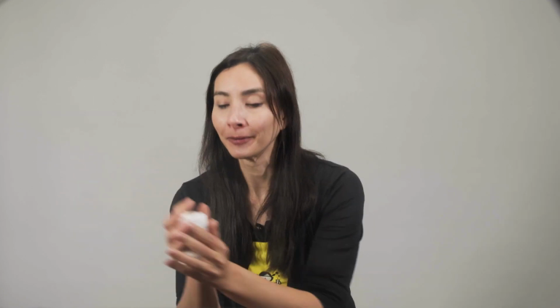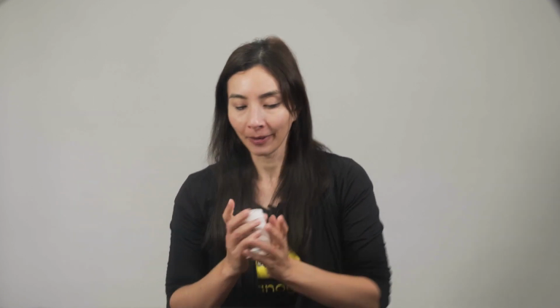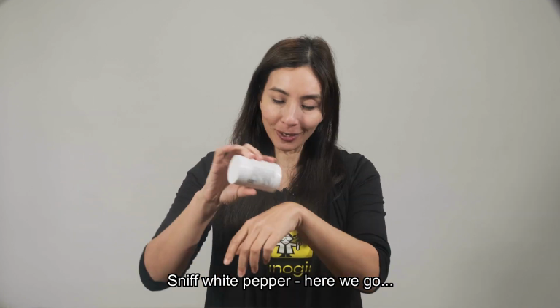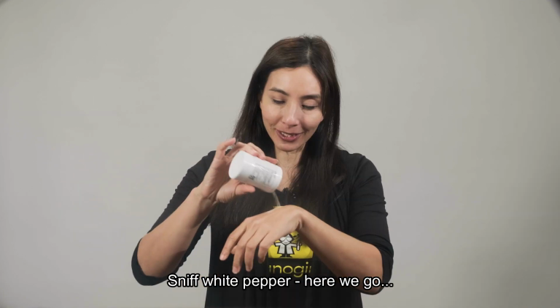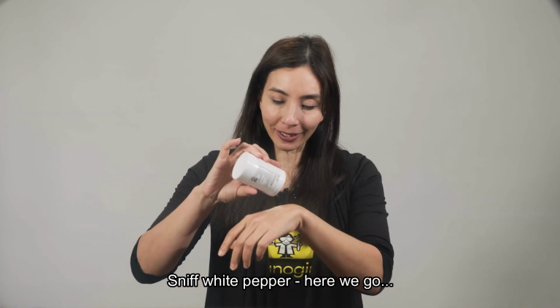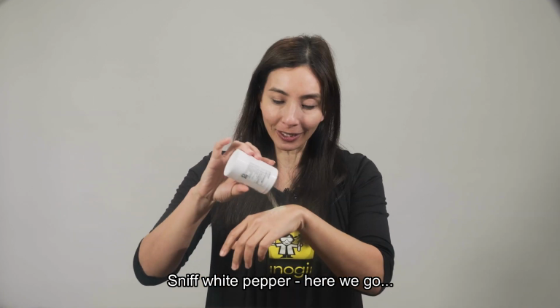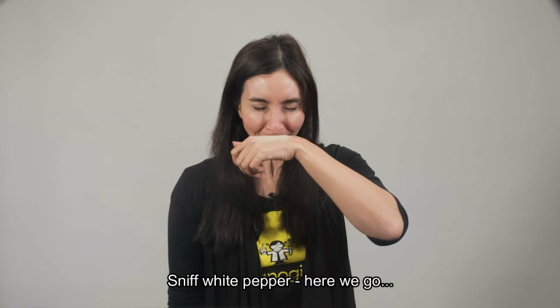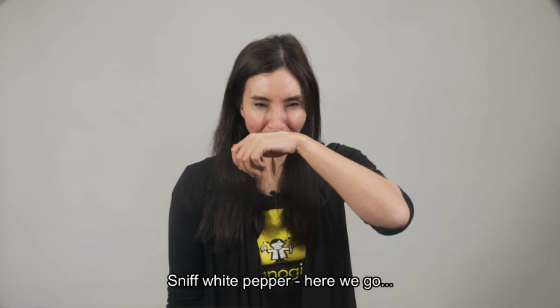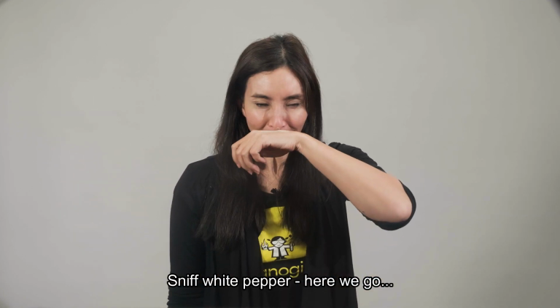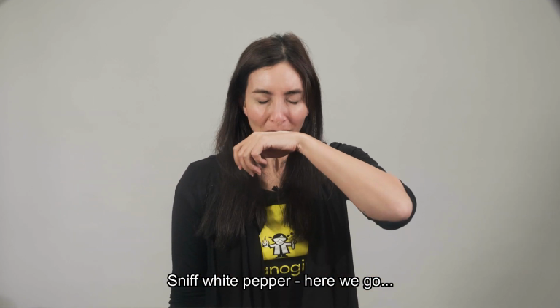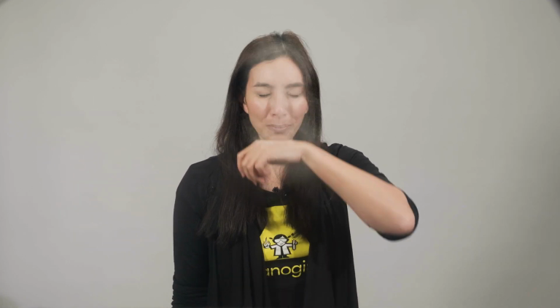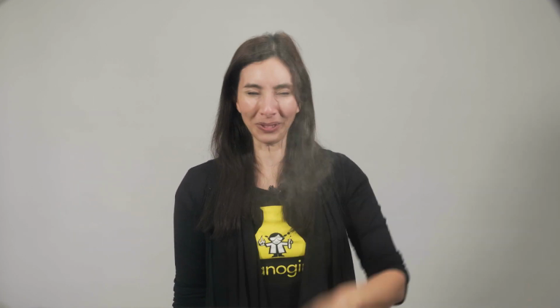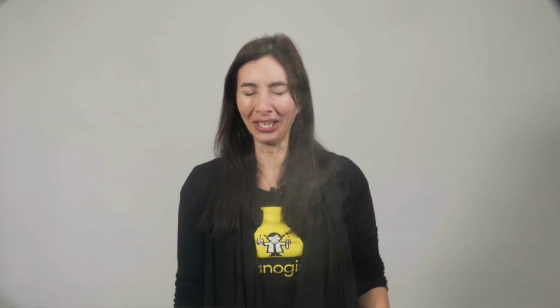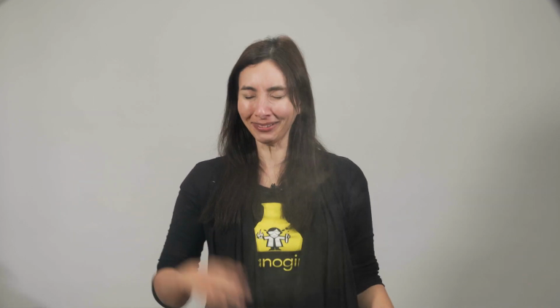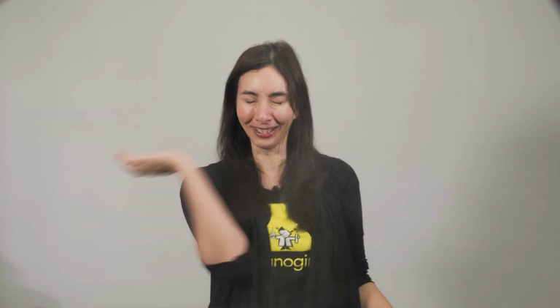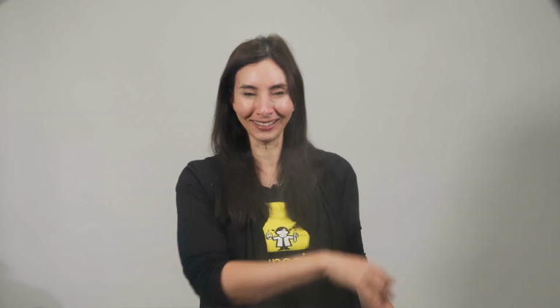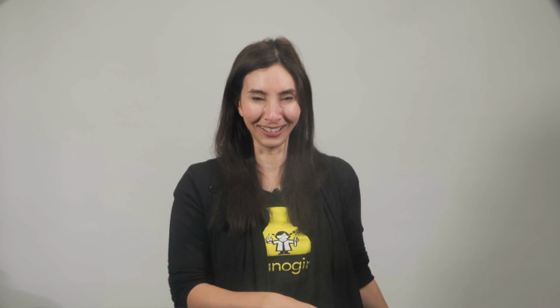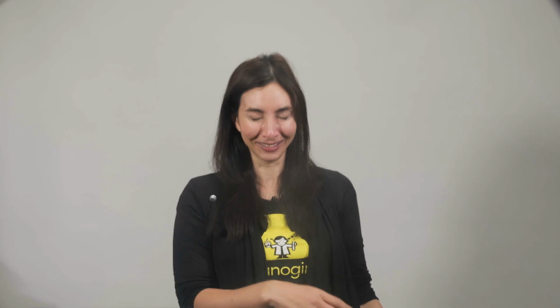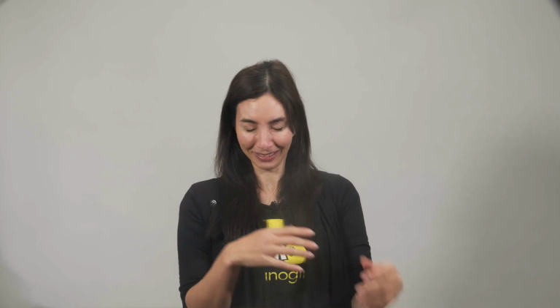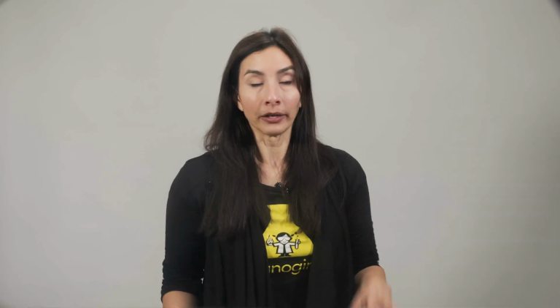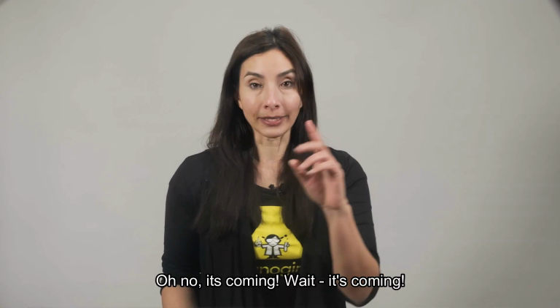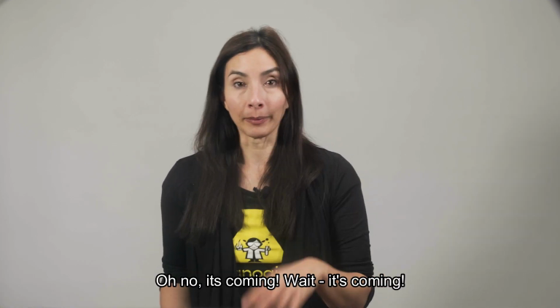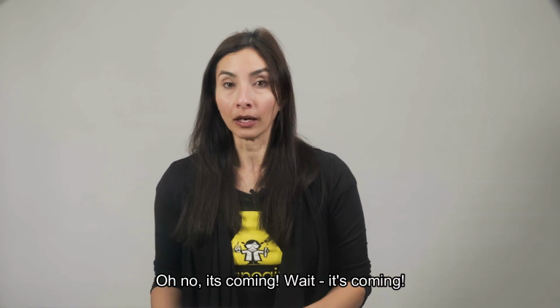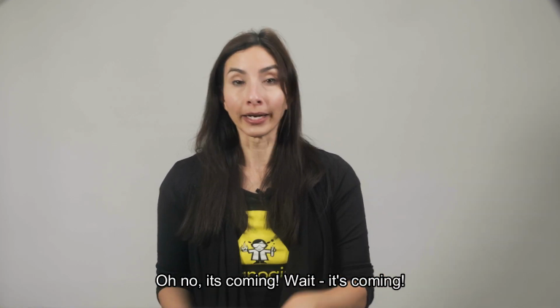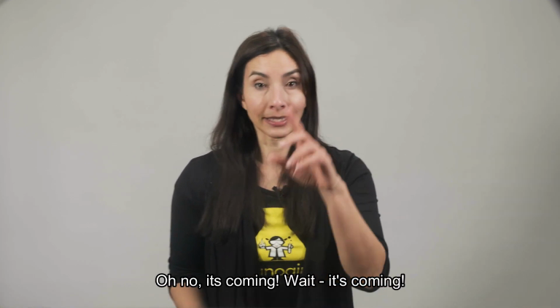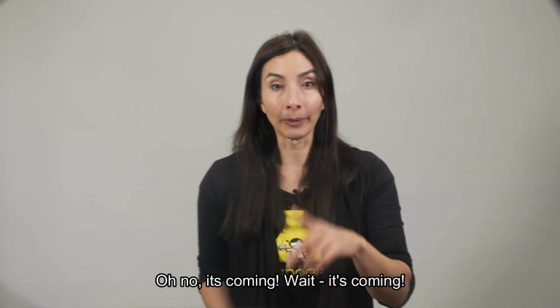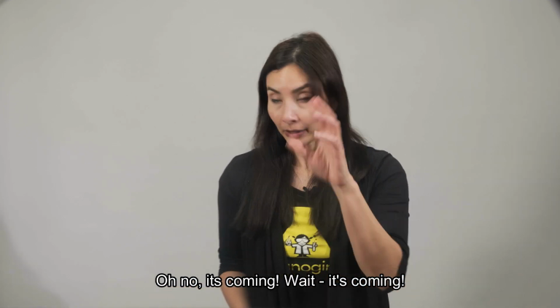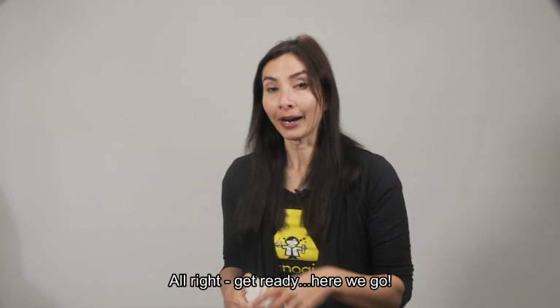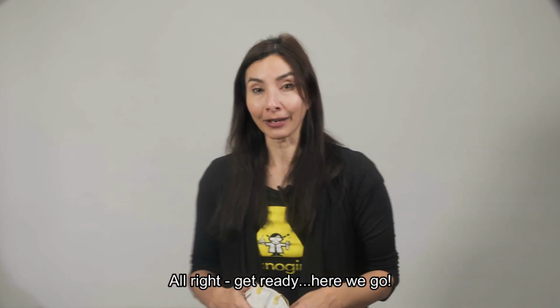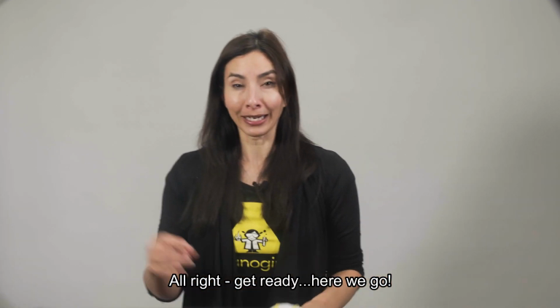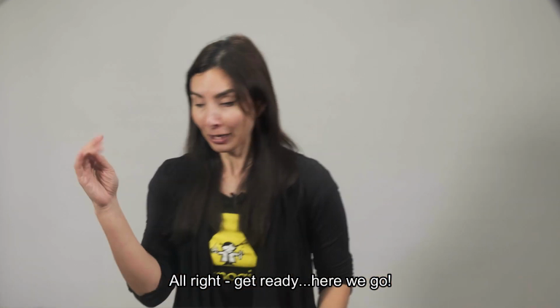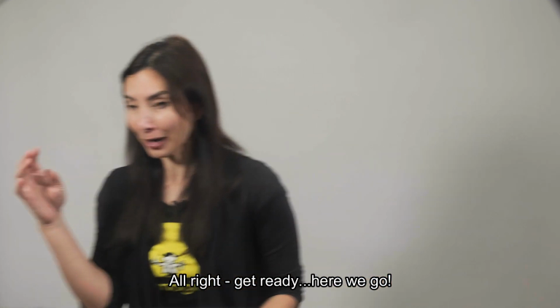Sniff white pepper. Here we go. Oh no, it's coming. Wait, it's coming. All right, get ready. Here we go!